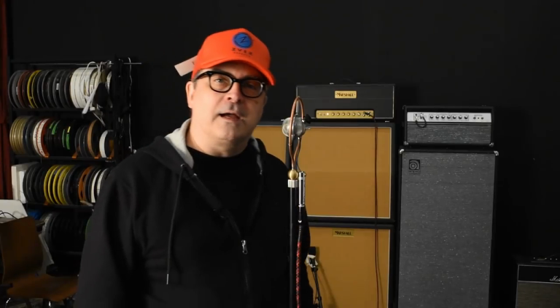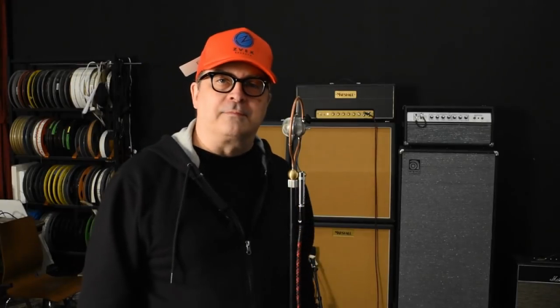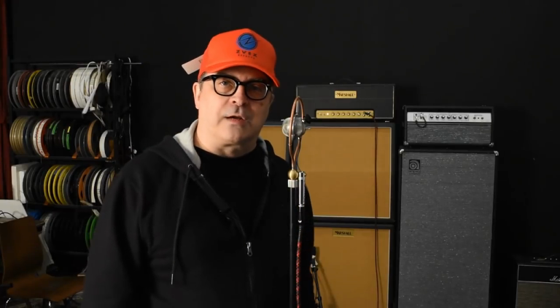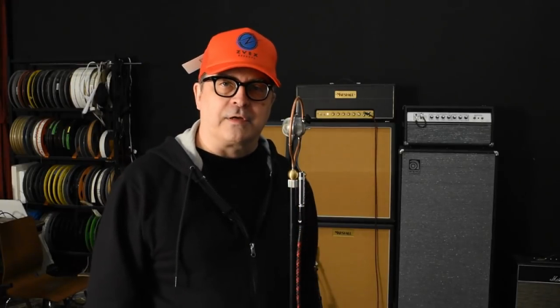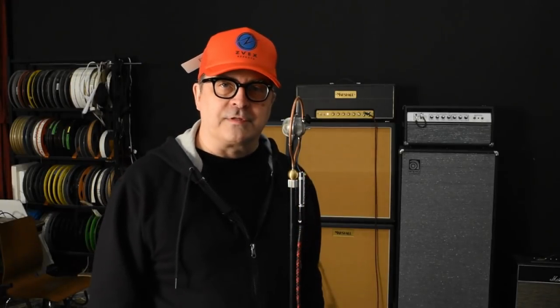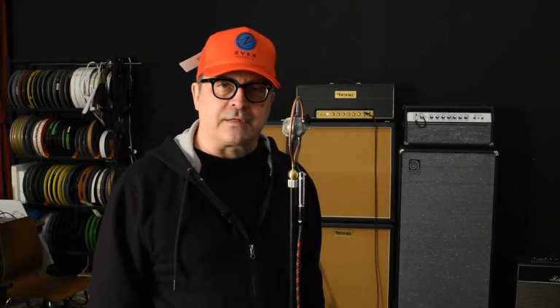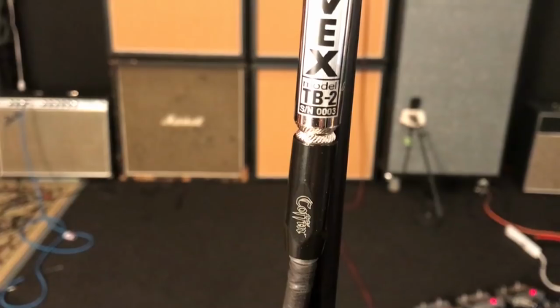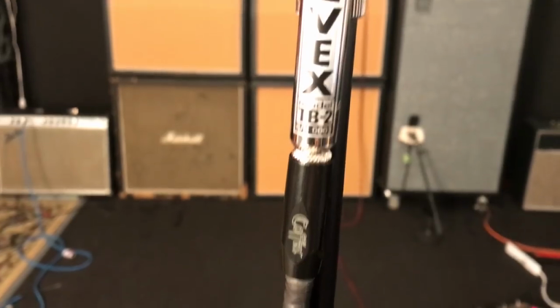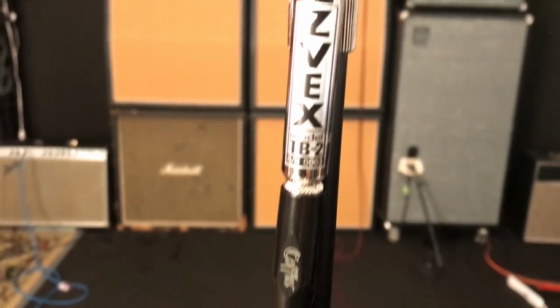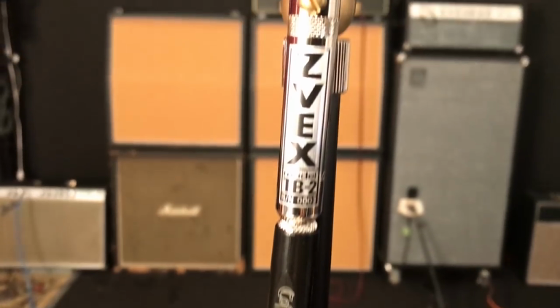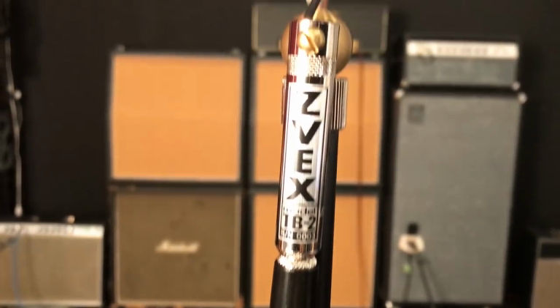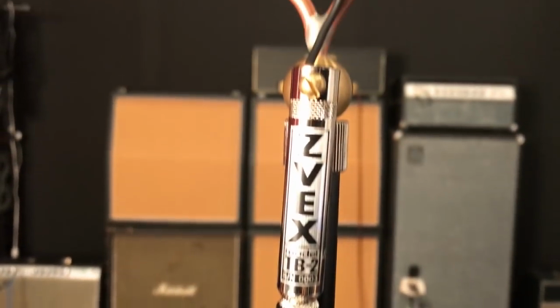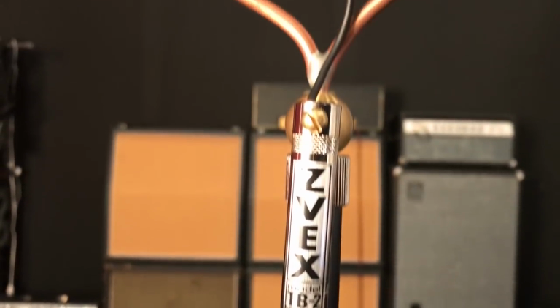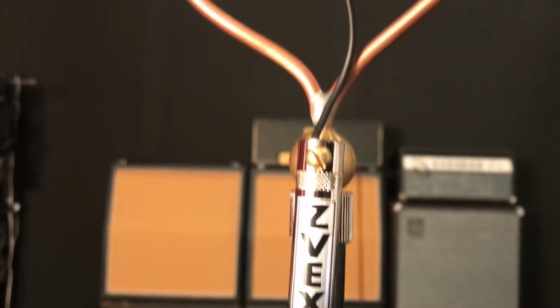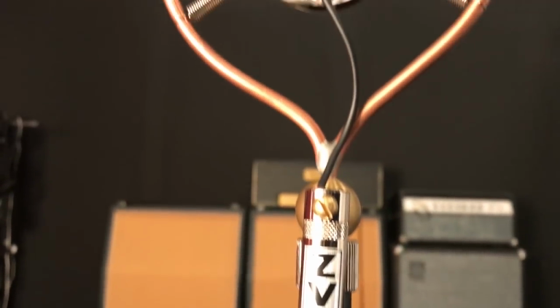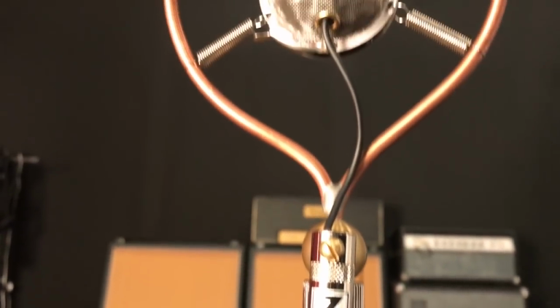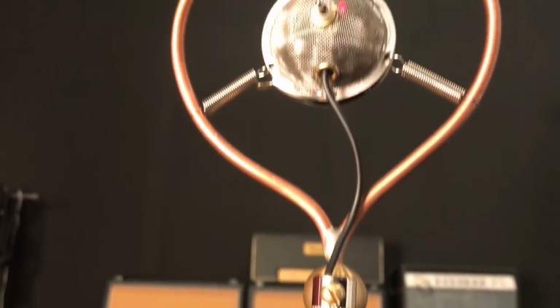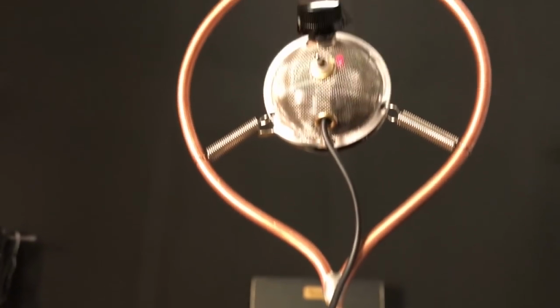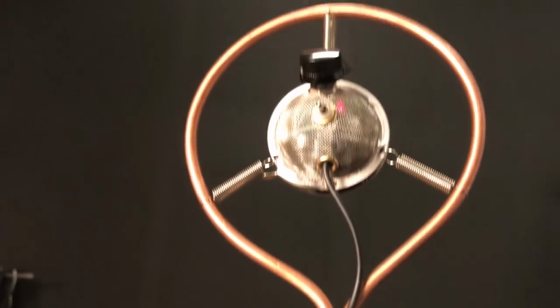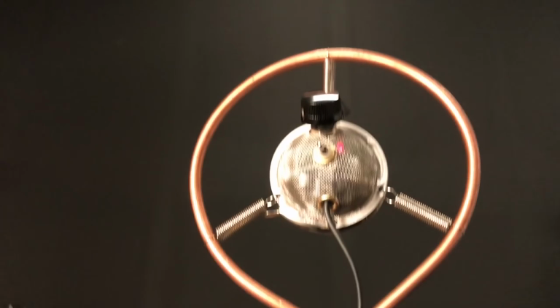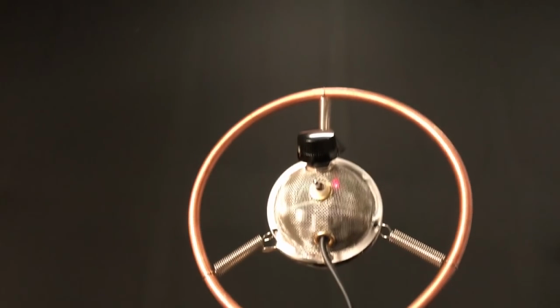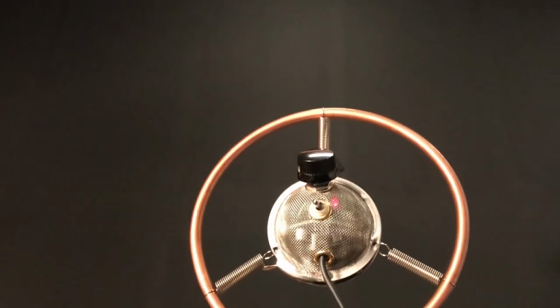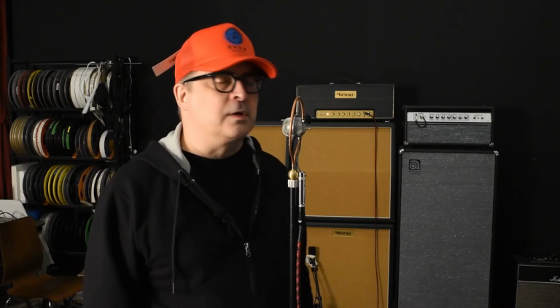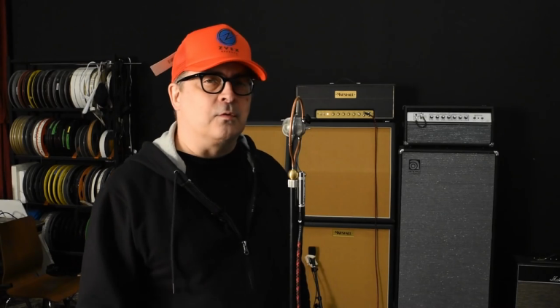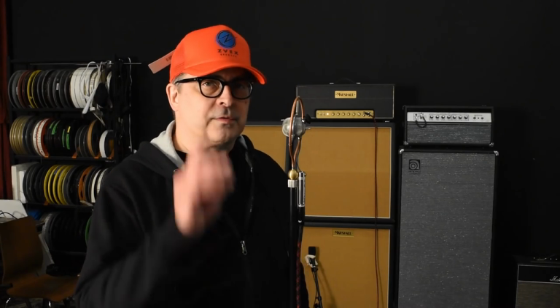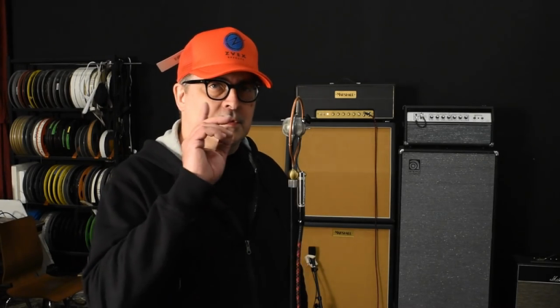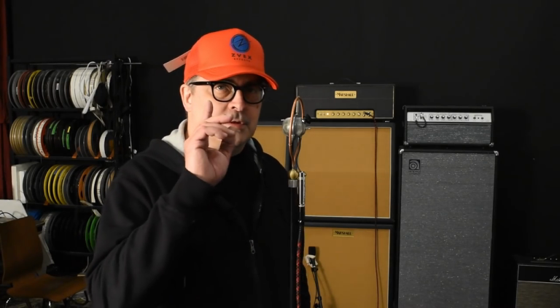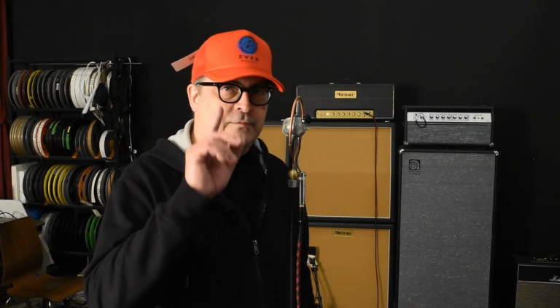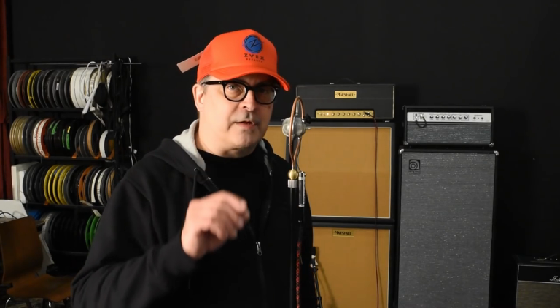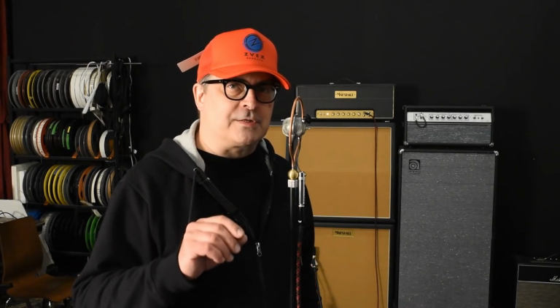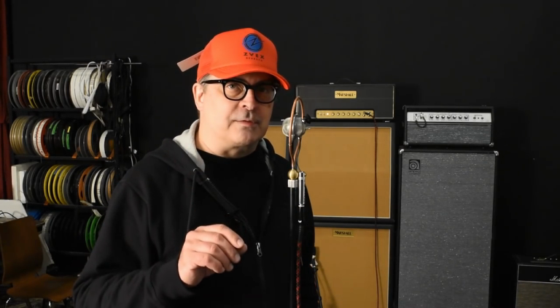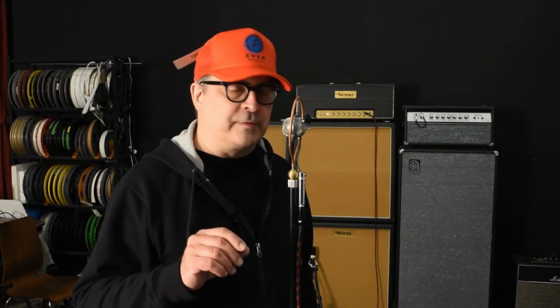Hi, Zachary Vex of Zvex FX. I'm here to introduce the TB2, which is our second version of our T-Ball microphone with quite a few modifications and improvements.